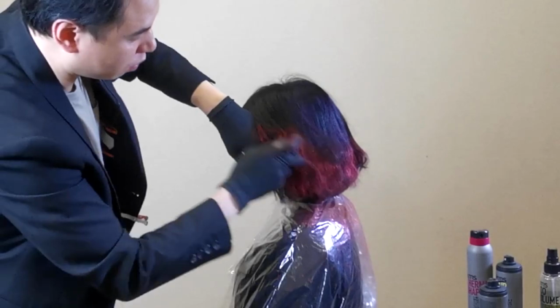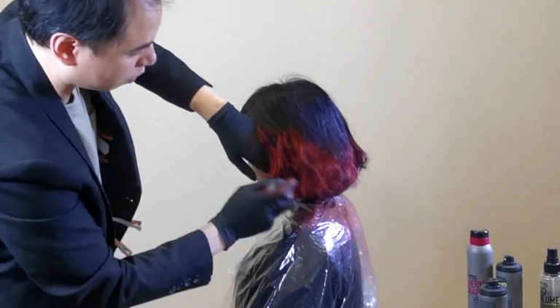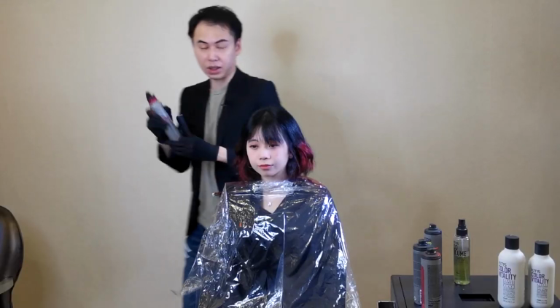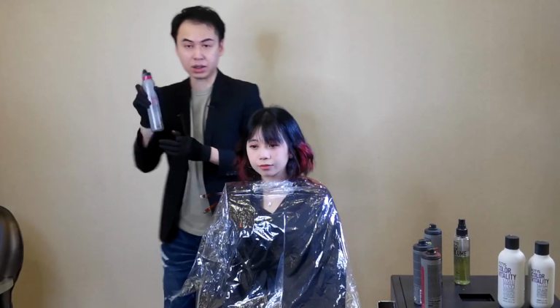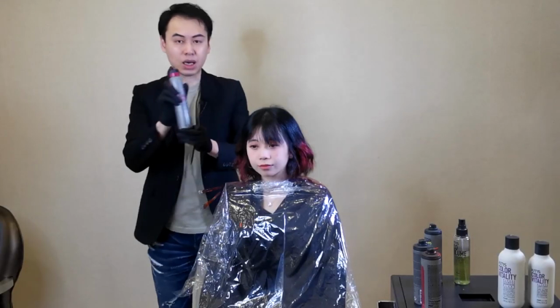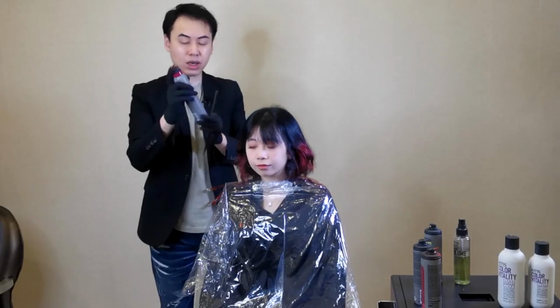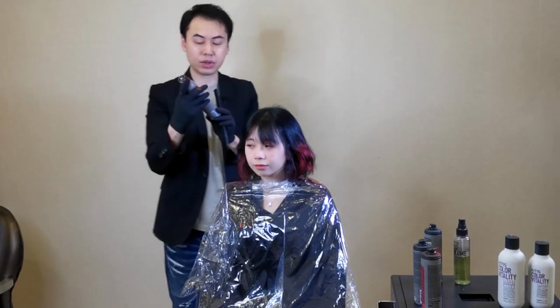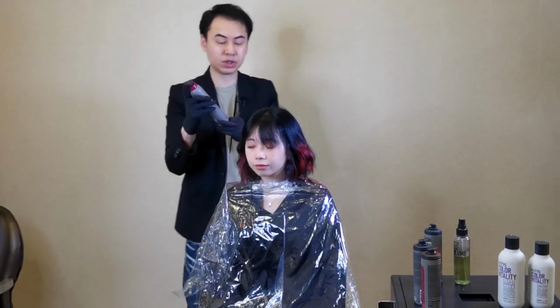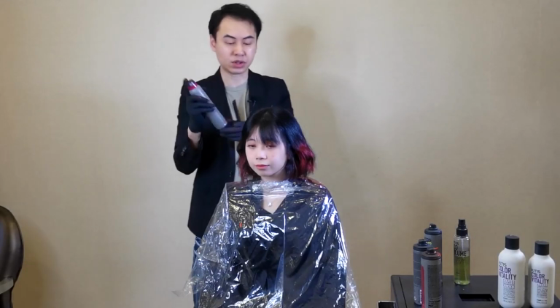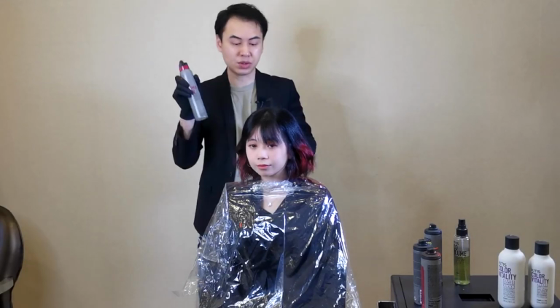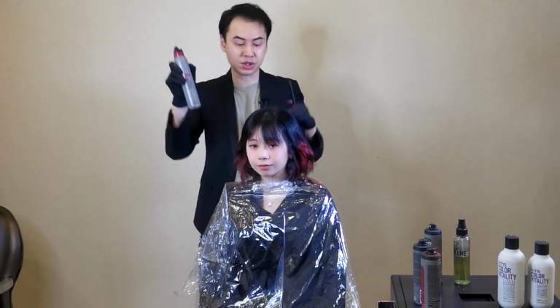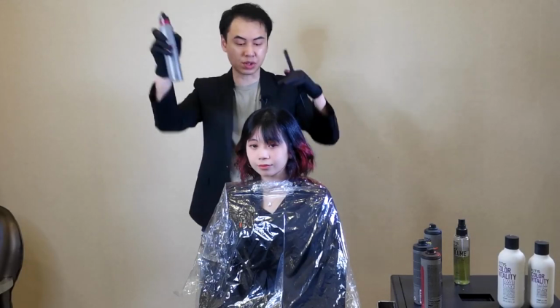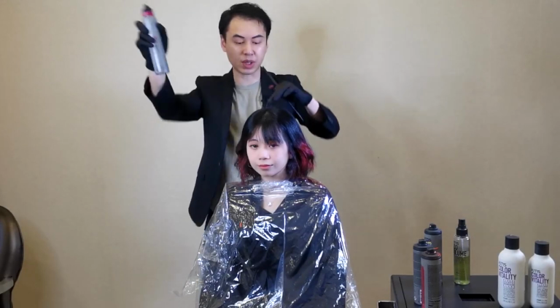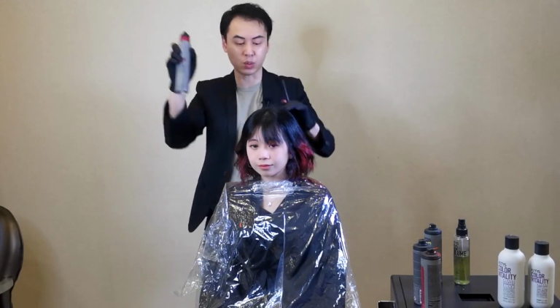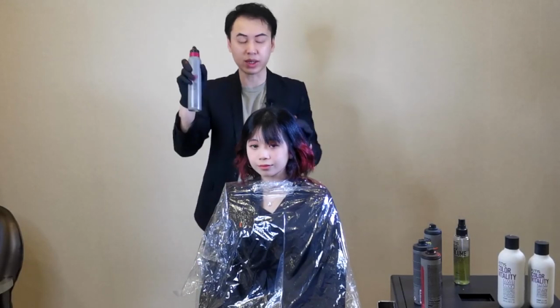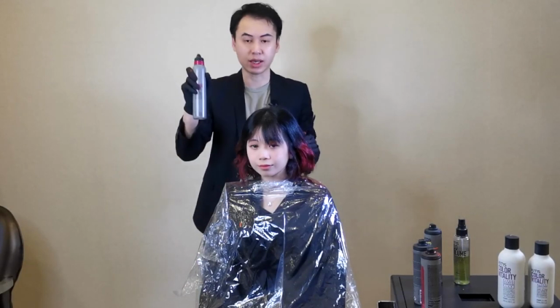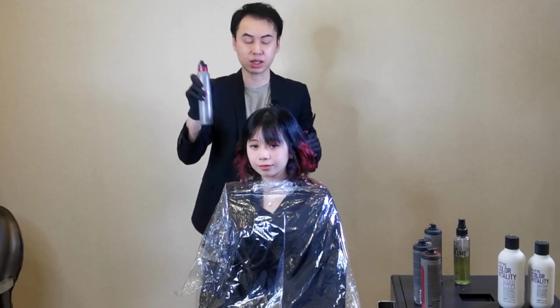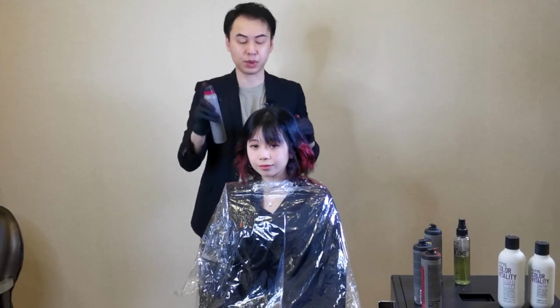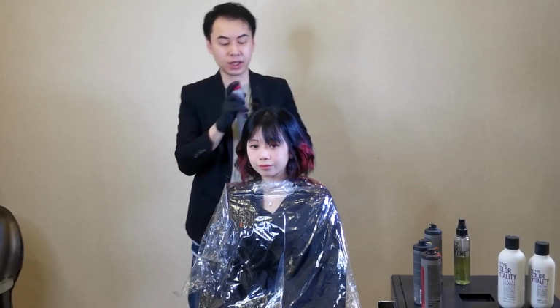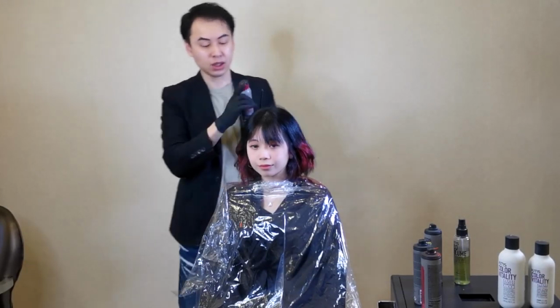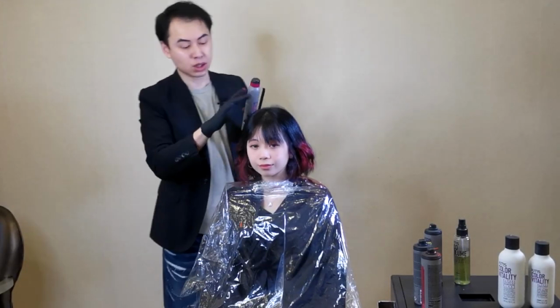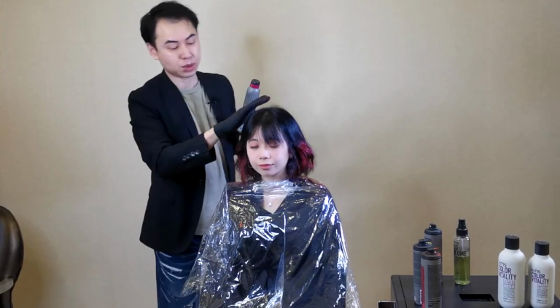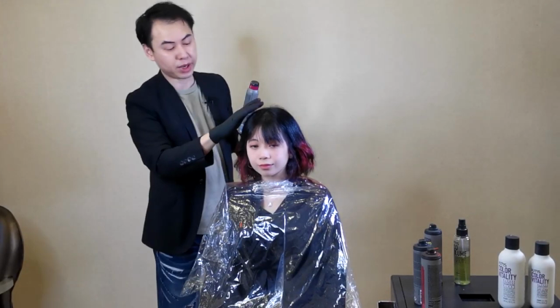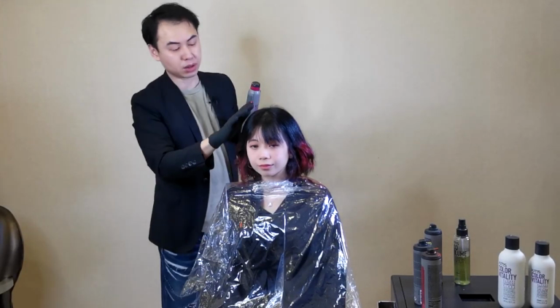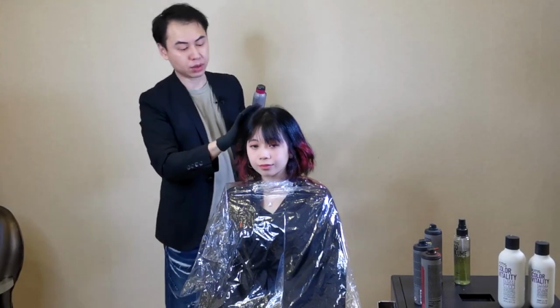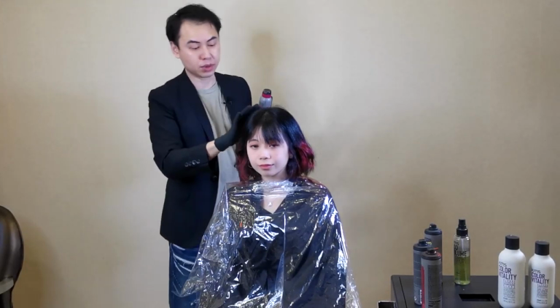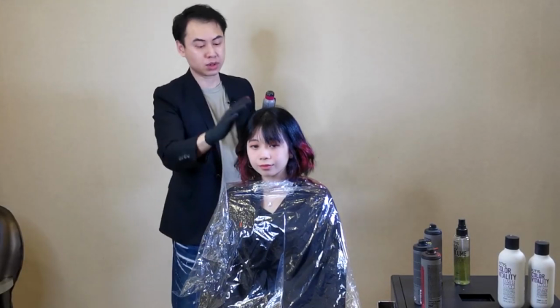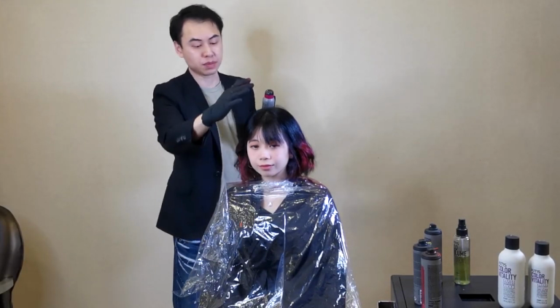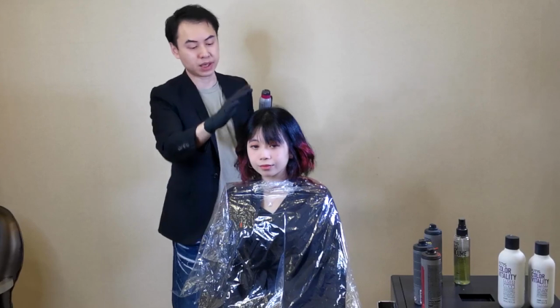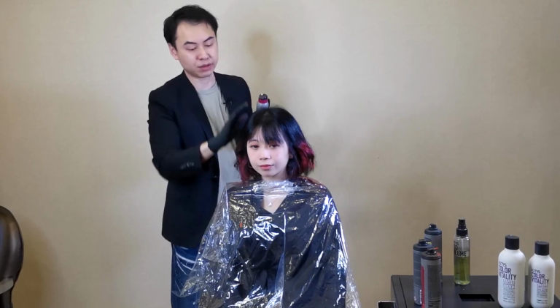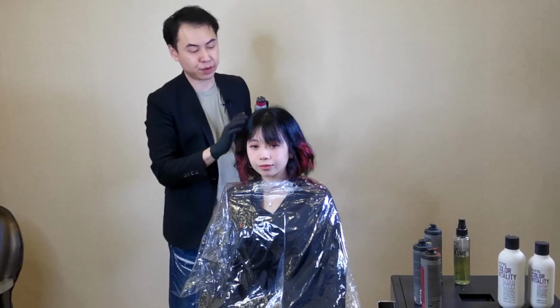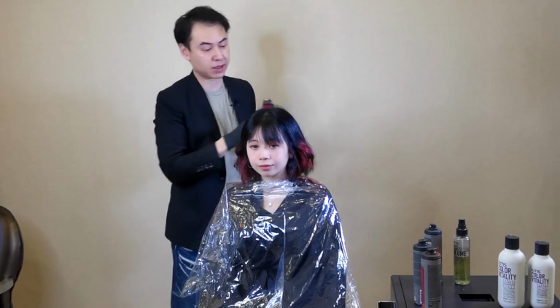Now I will use the 281 hairspray to spray on her roots to make it voluminous.